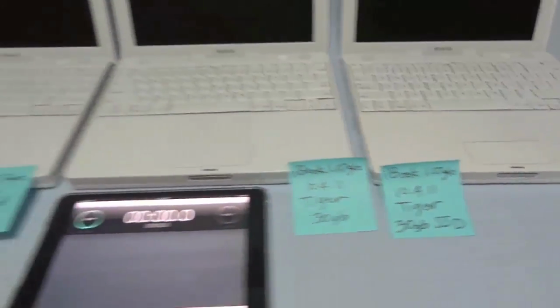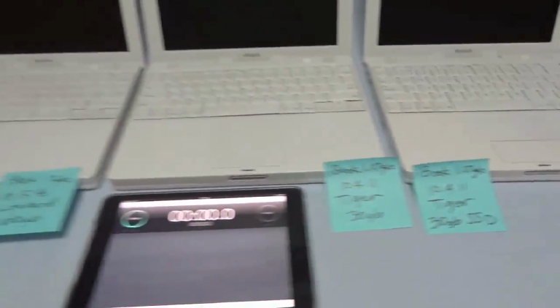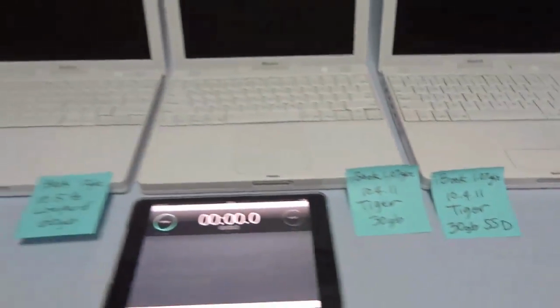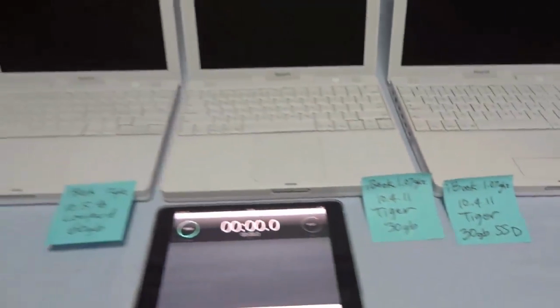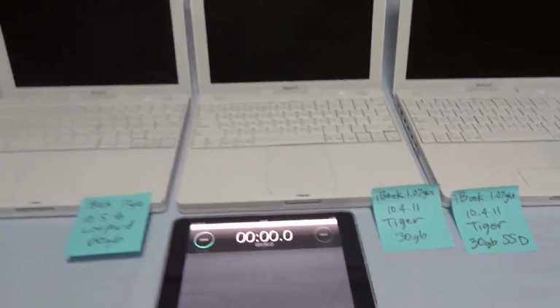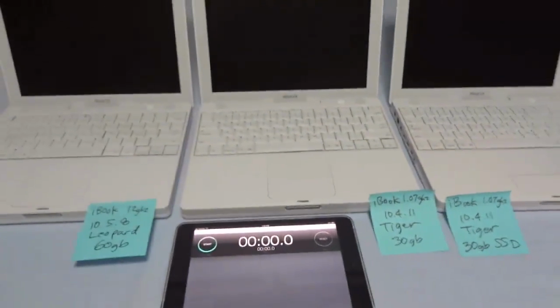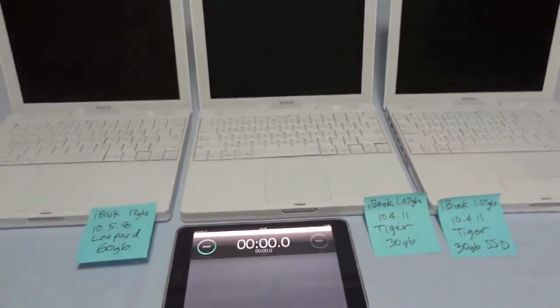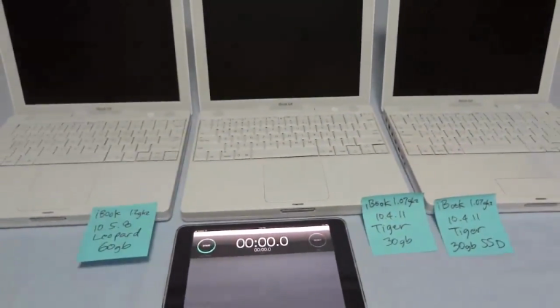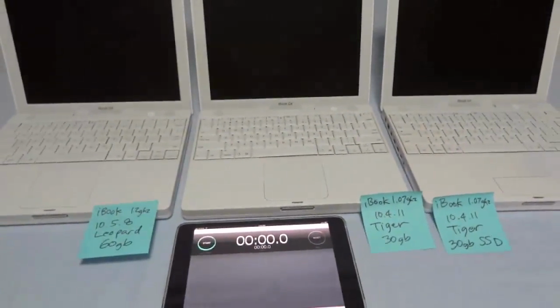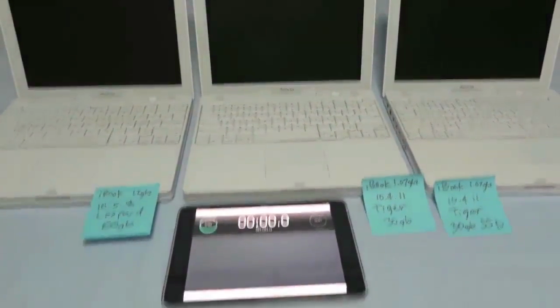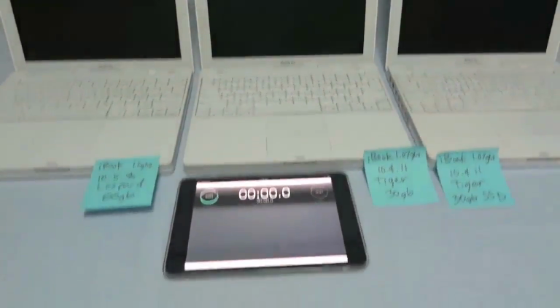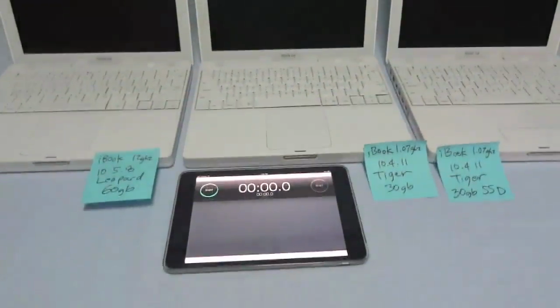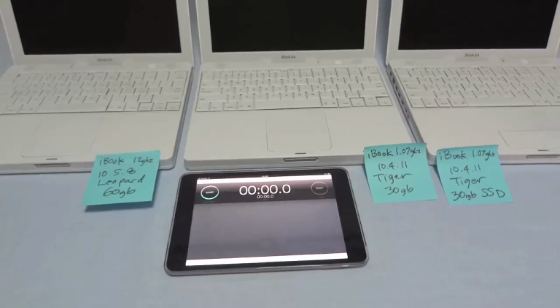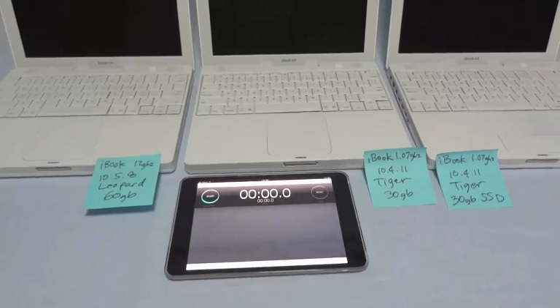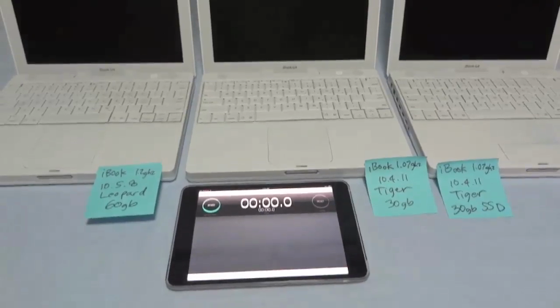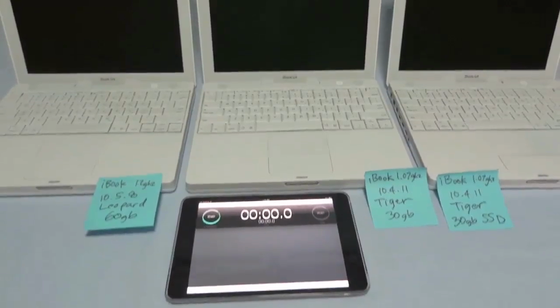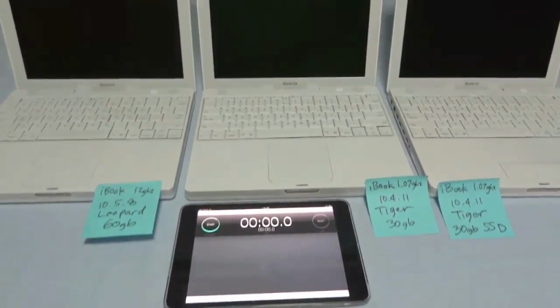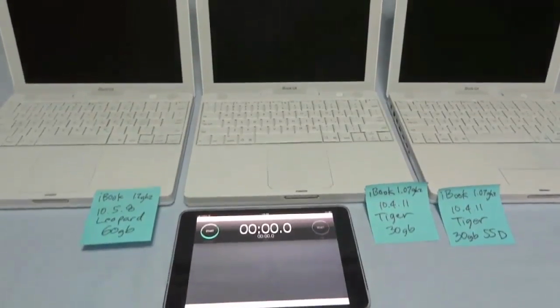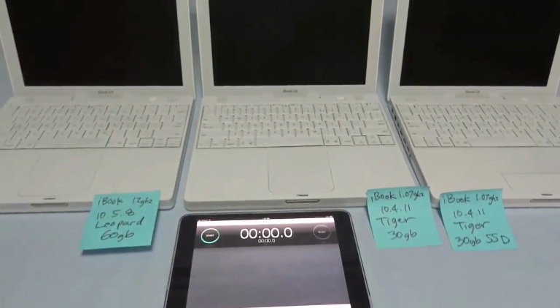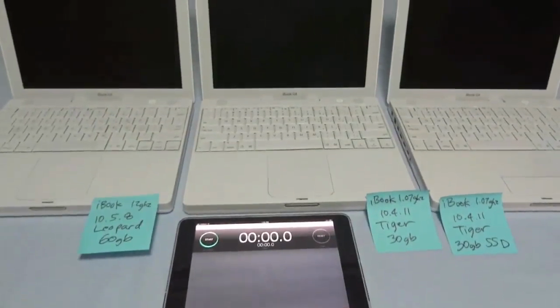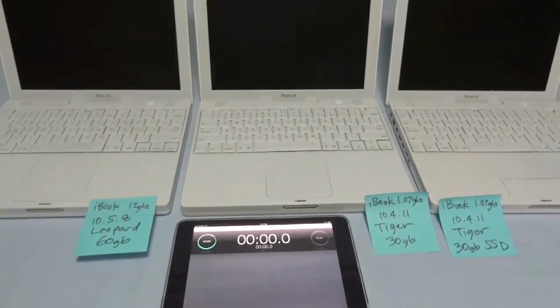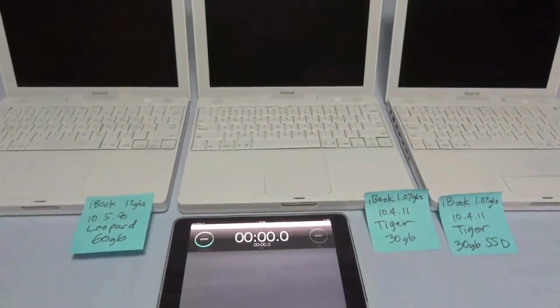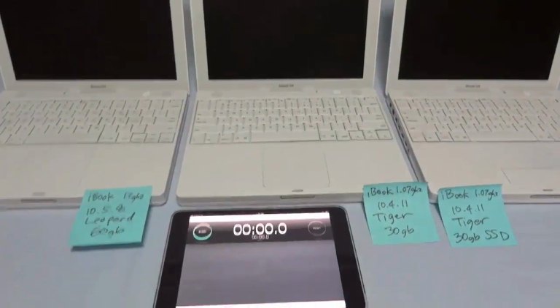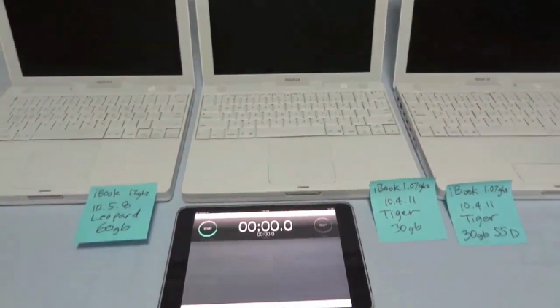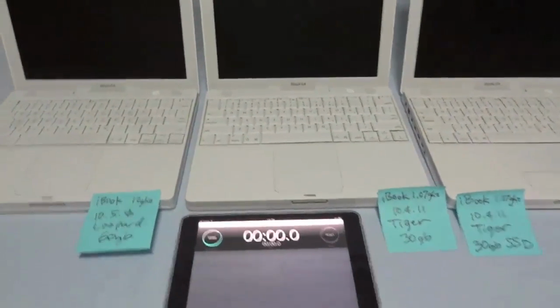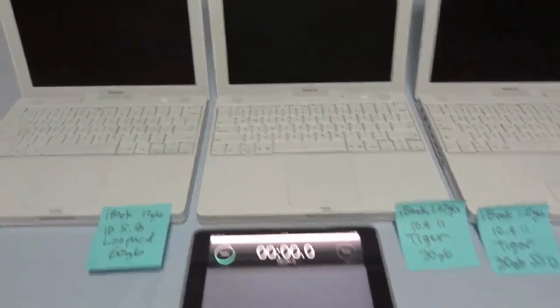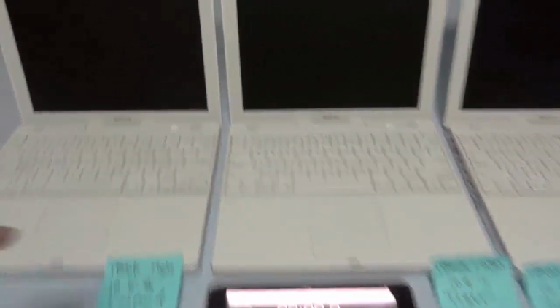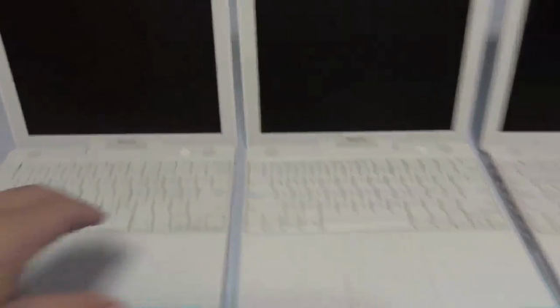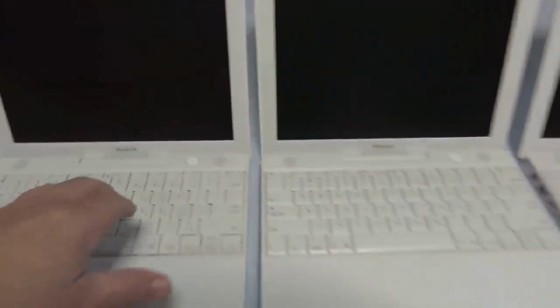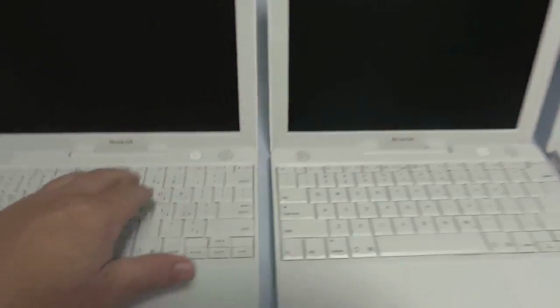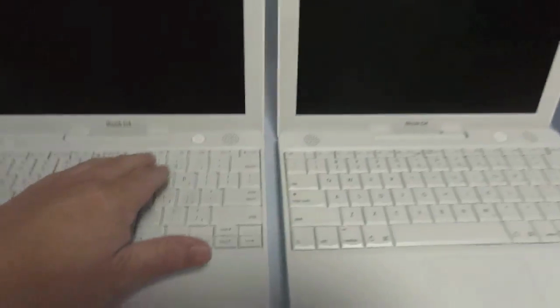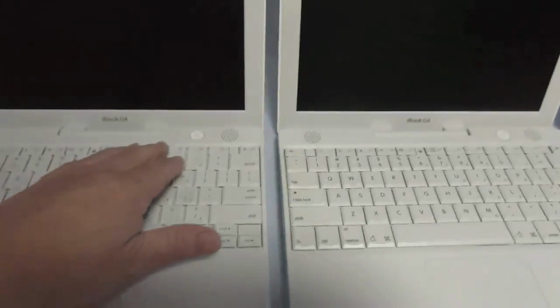I'm going to start them sequentially and then start my stopwatch on my iPad mini. Here we go.